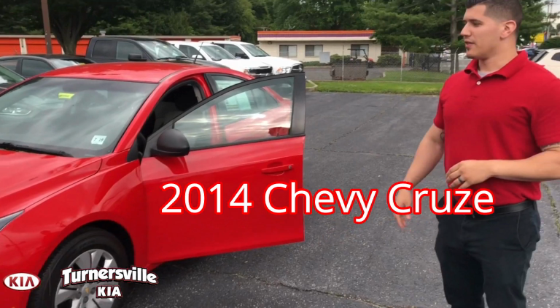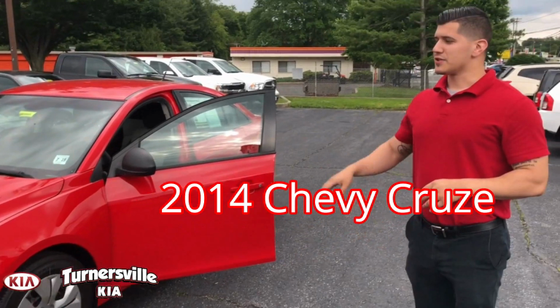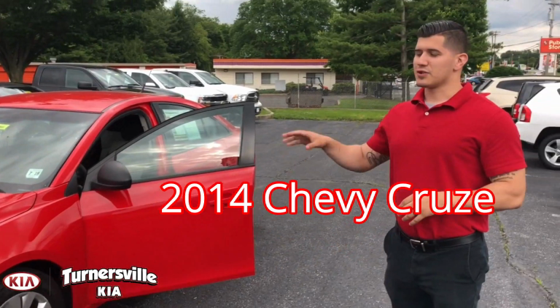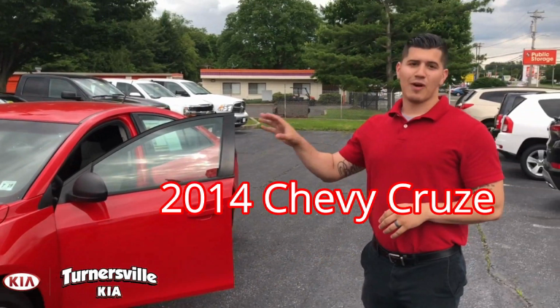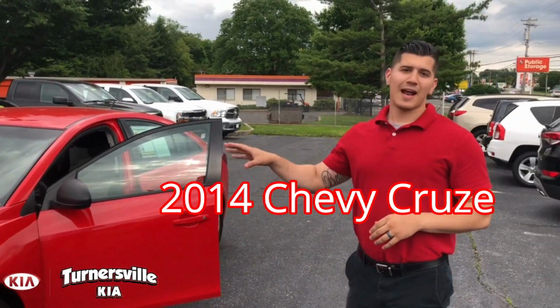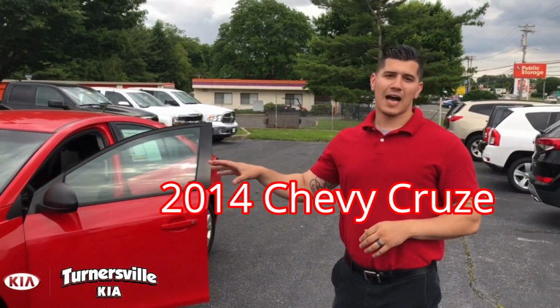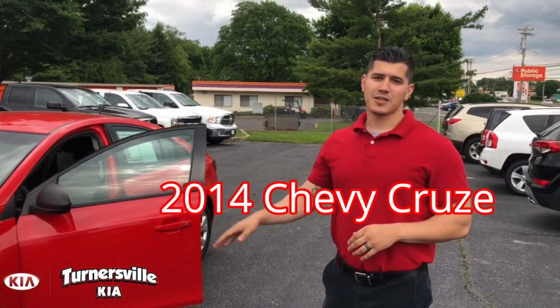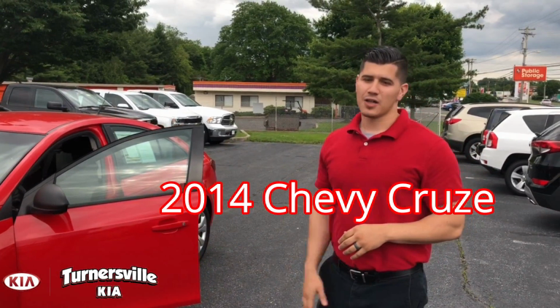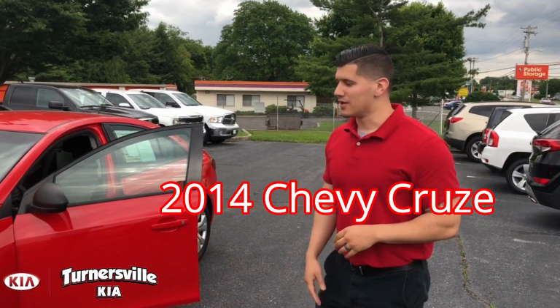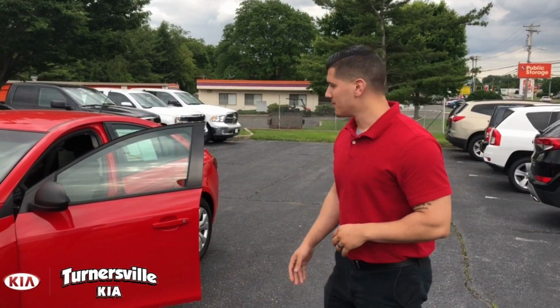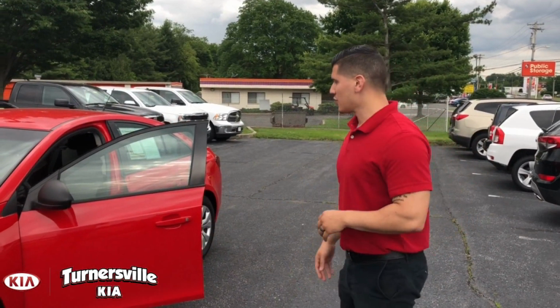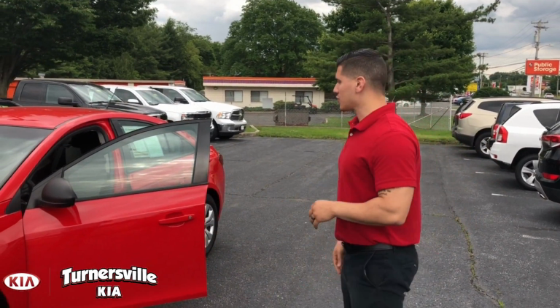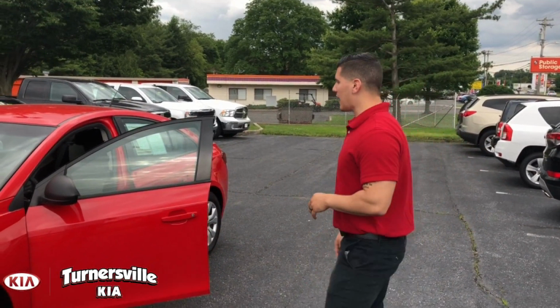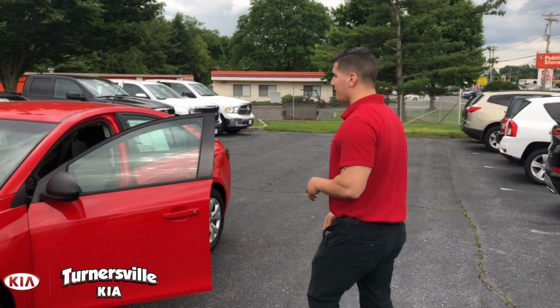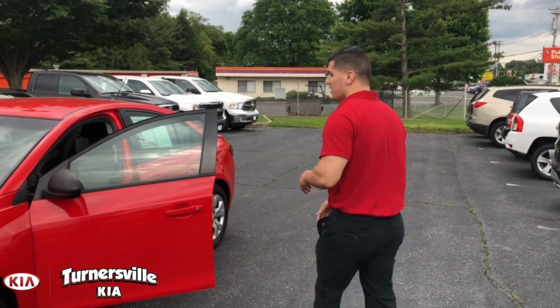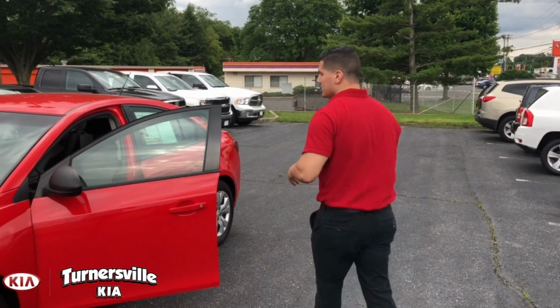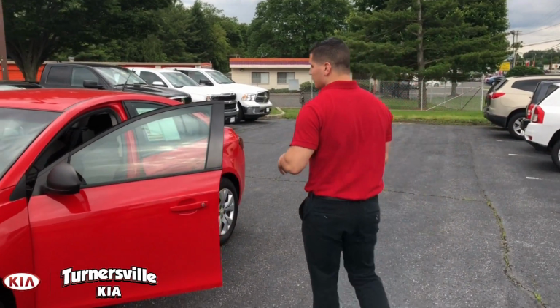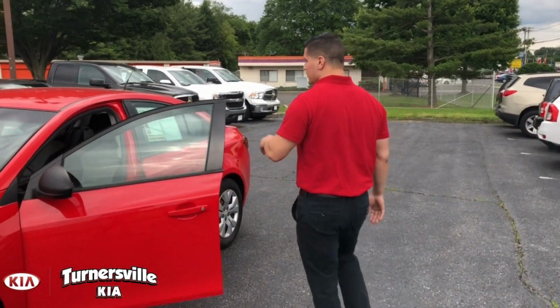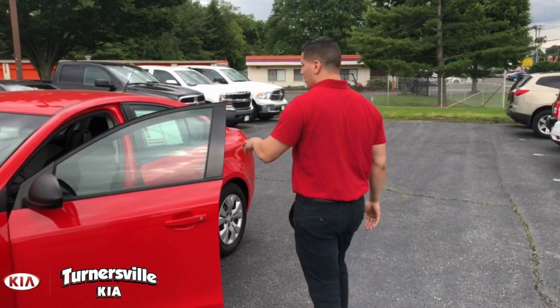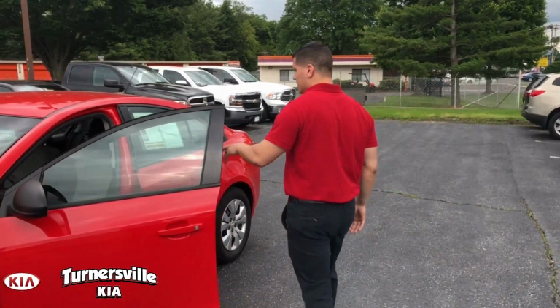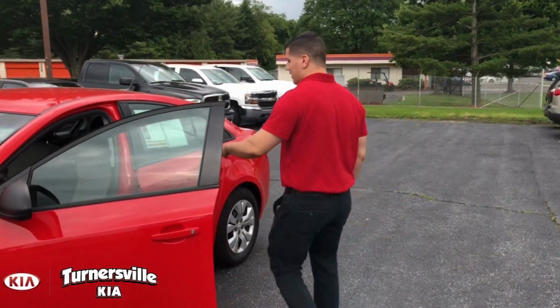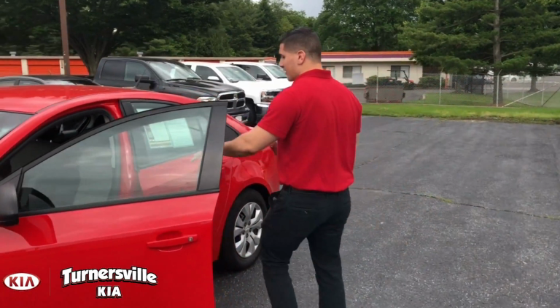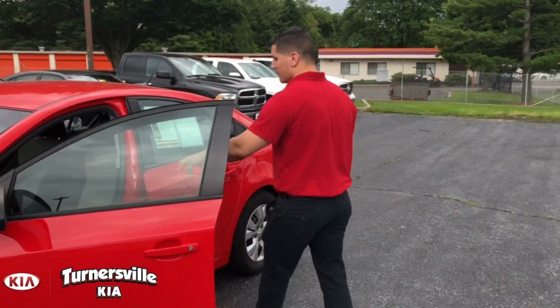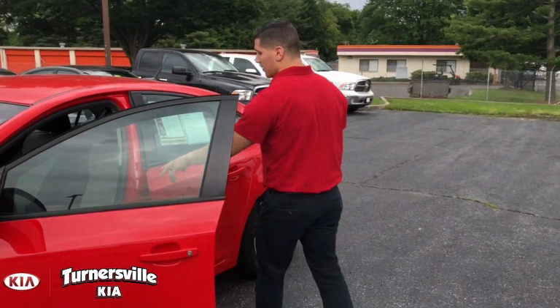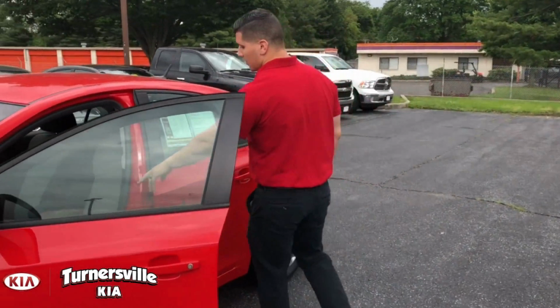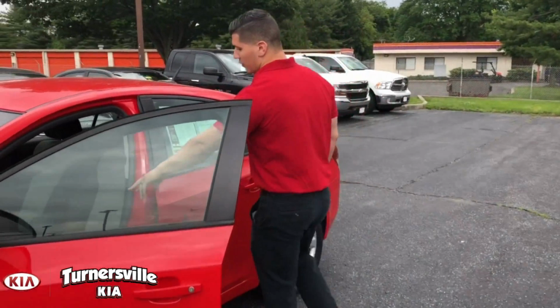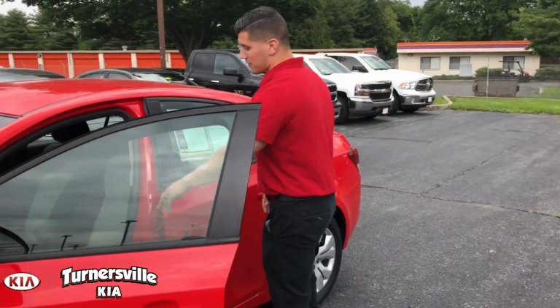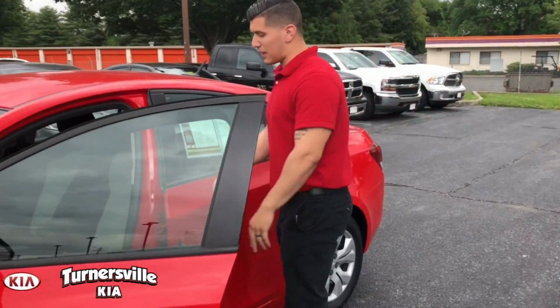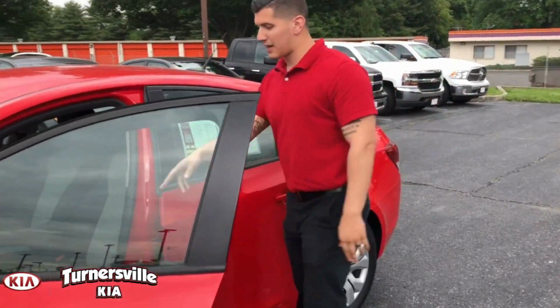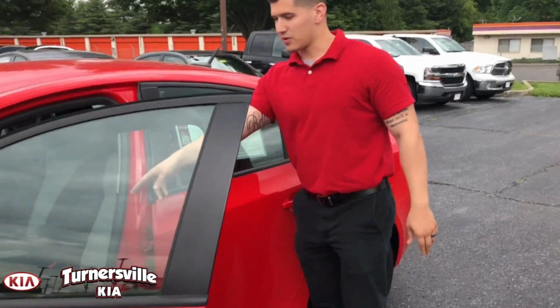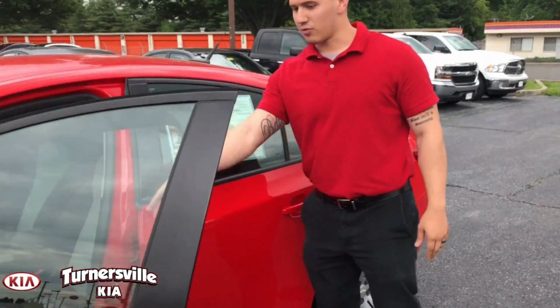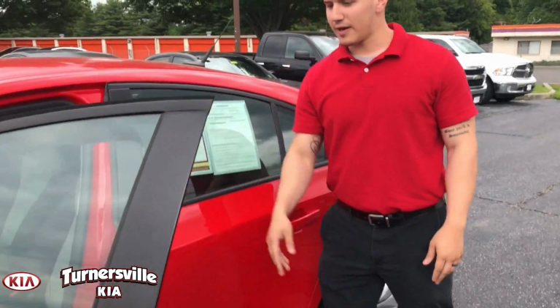This is the red hot color. It's also going to have your nice two-tone interior — the black with the gray.